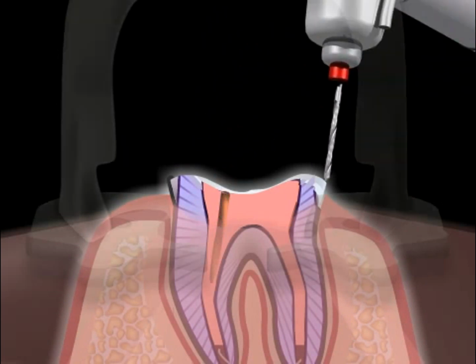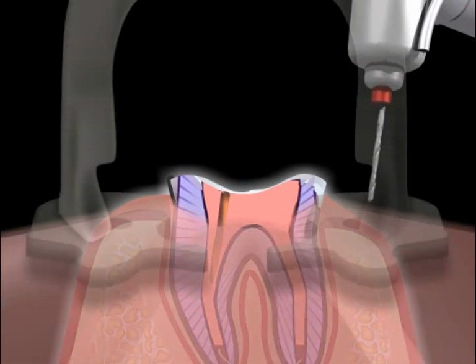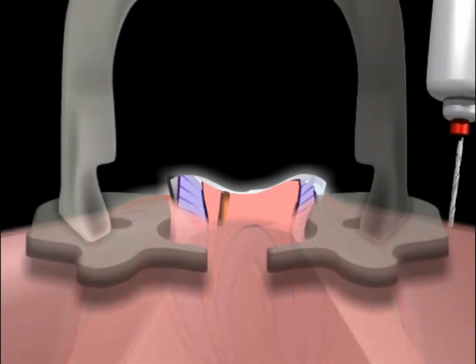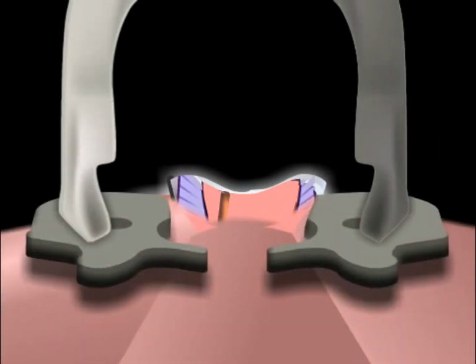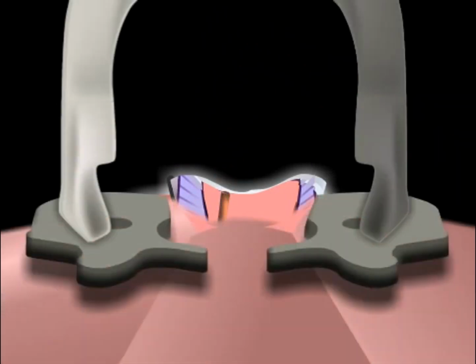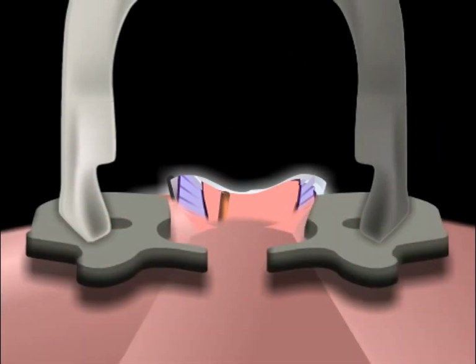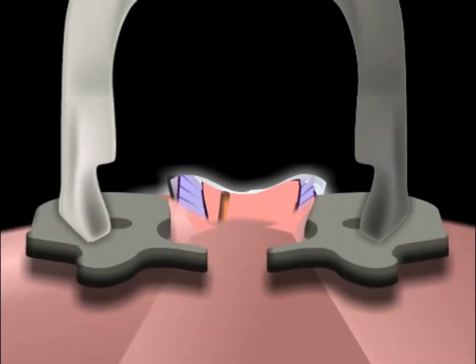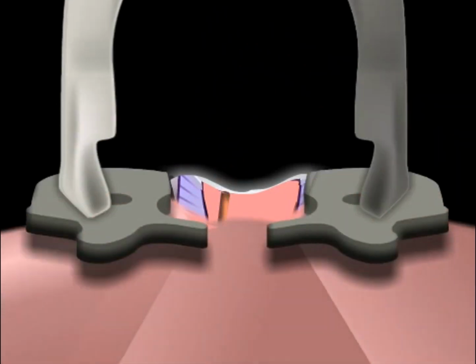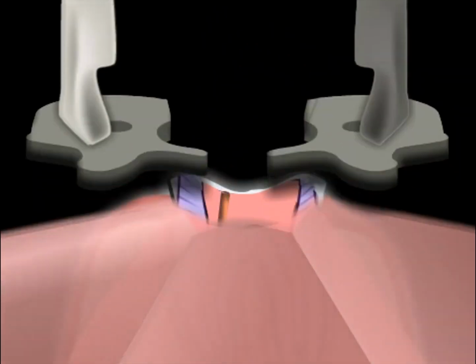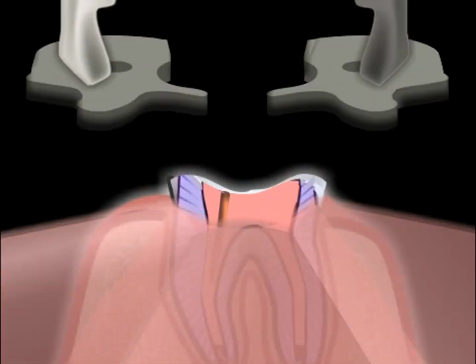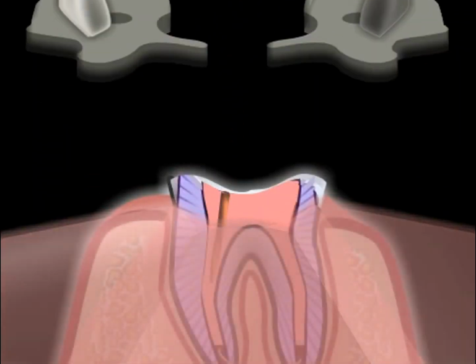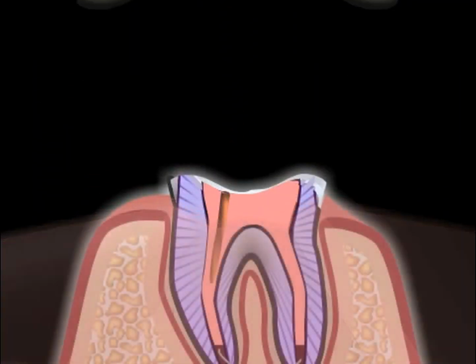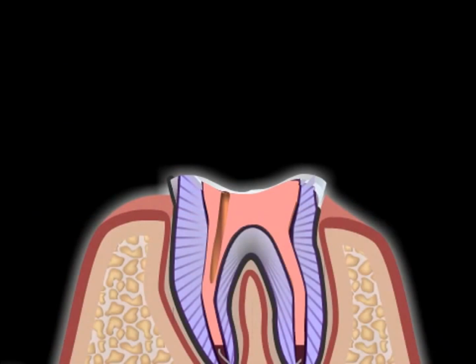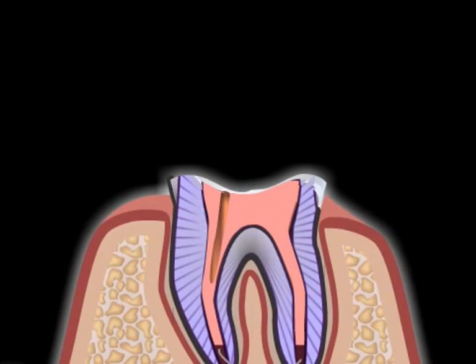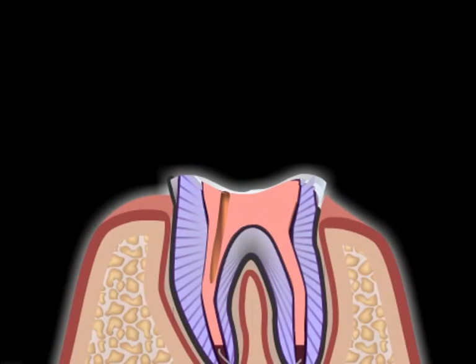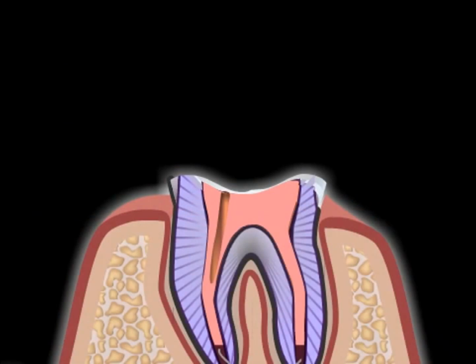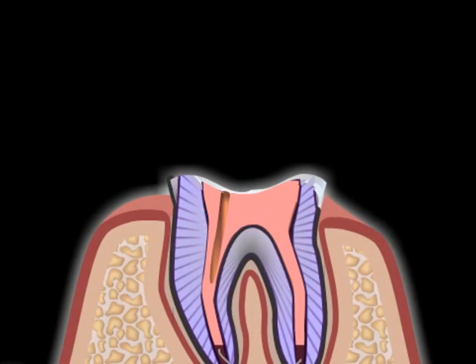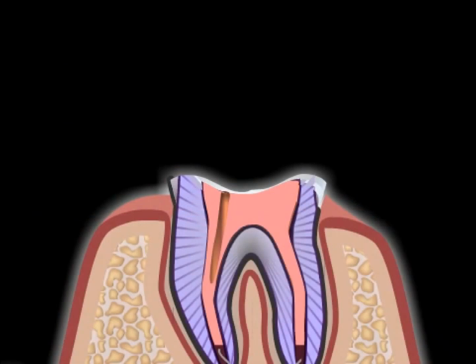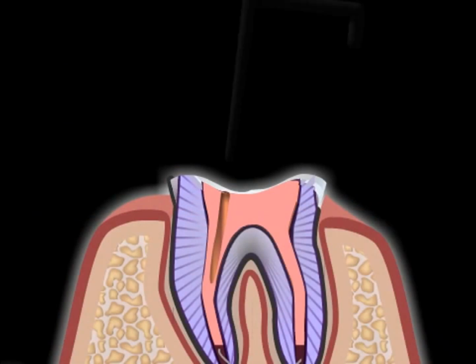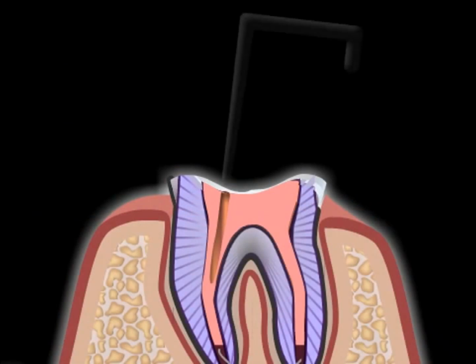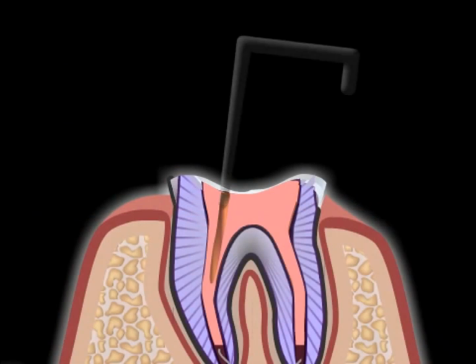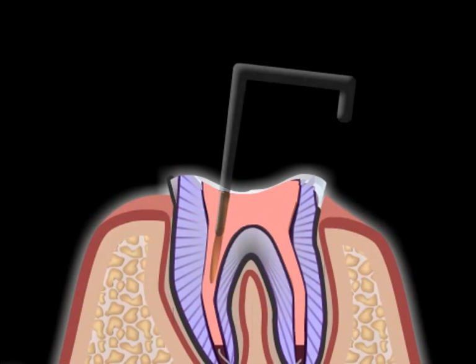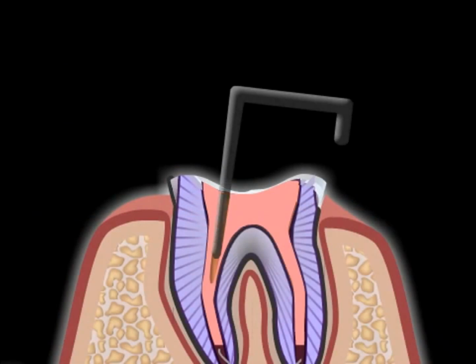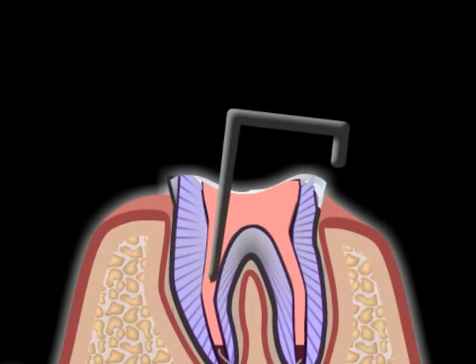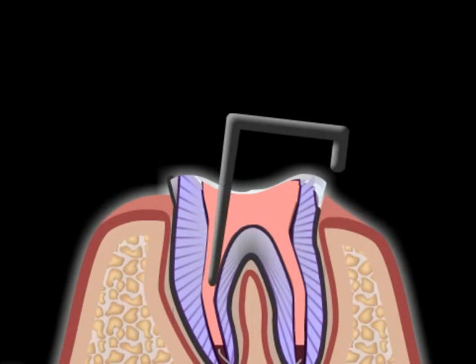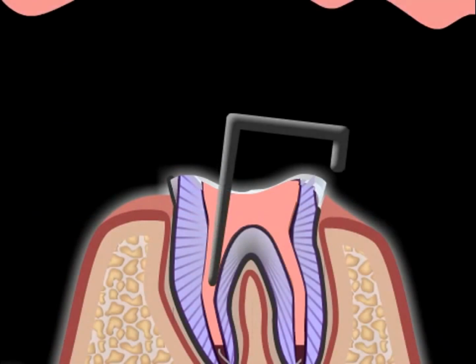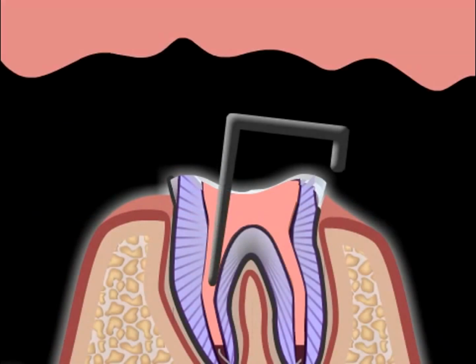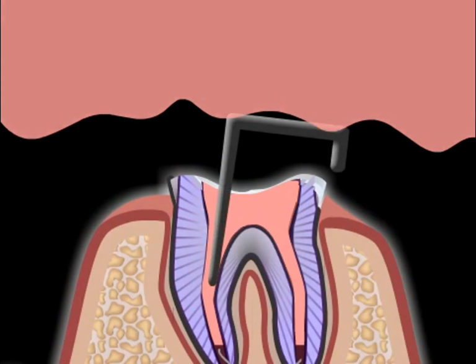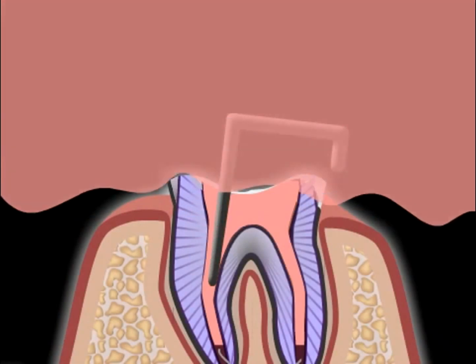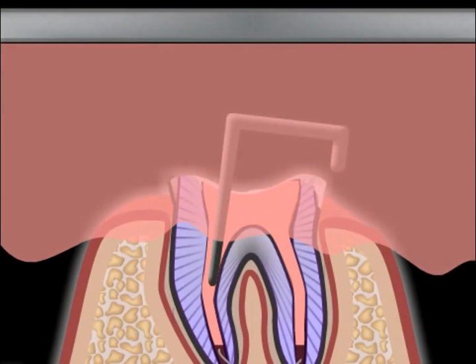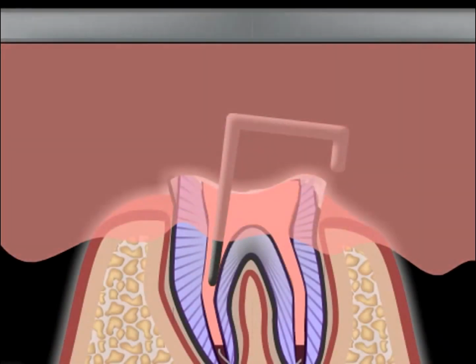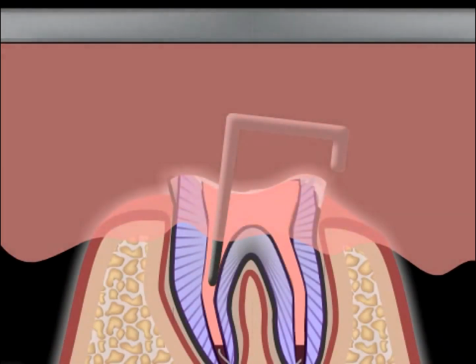Now an imprint is taken, and the dental technician is shown the position and form of the hollowed out areas using black pins.